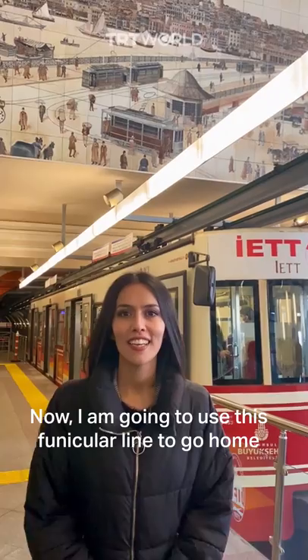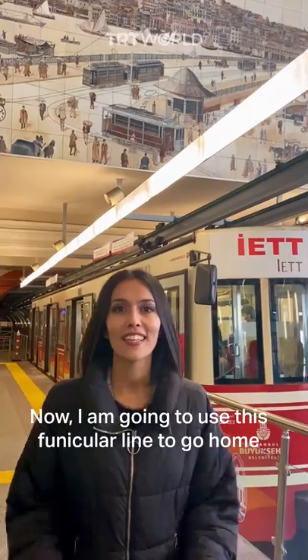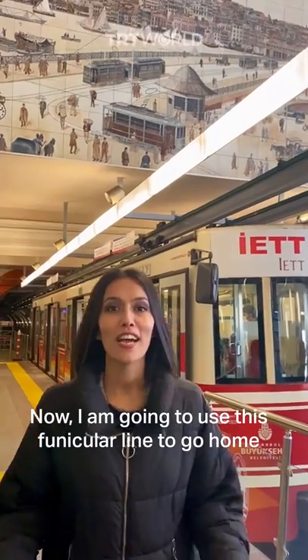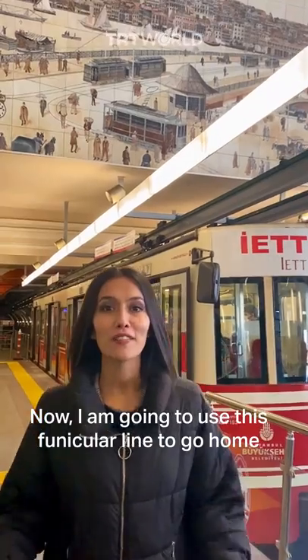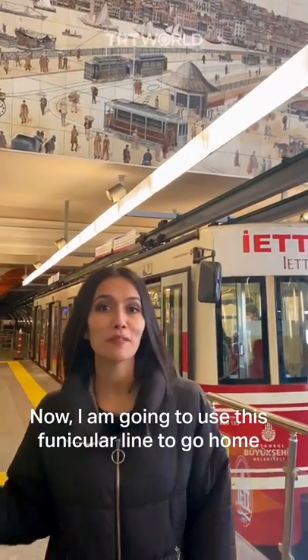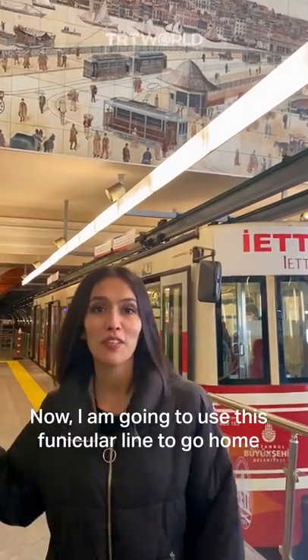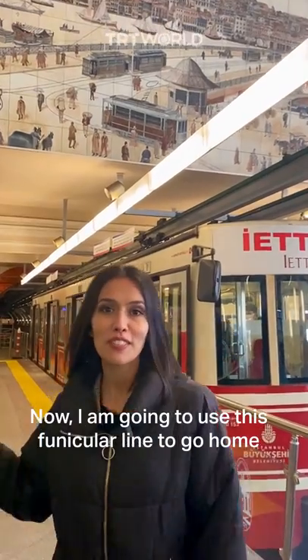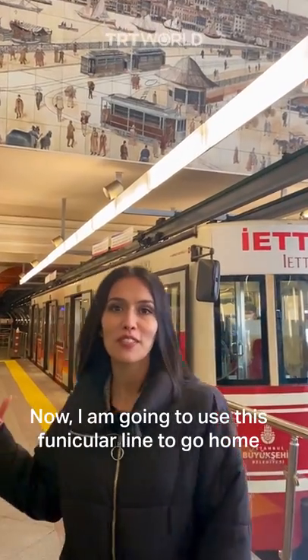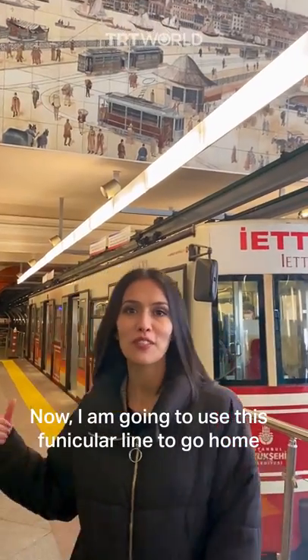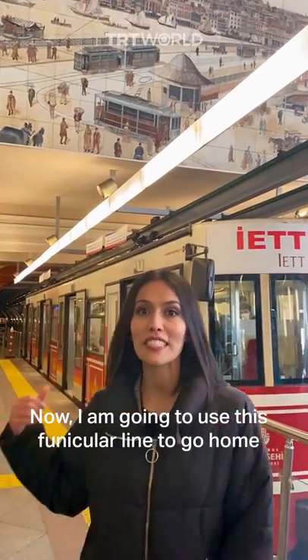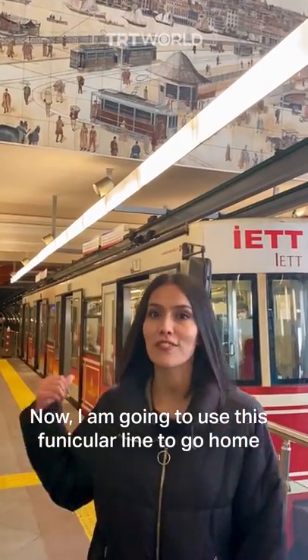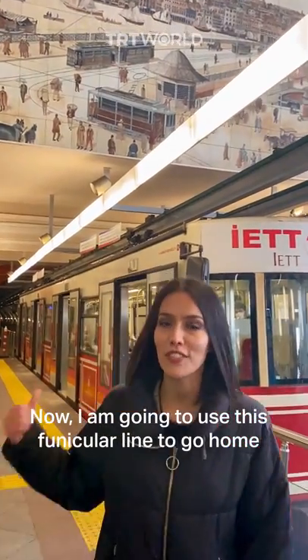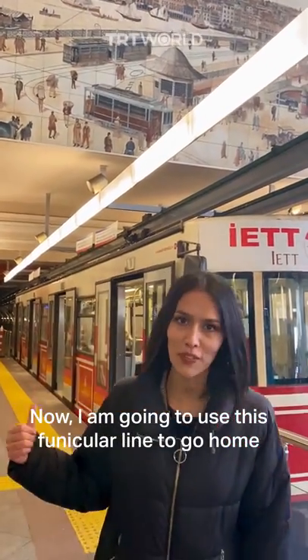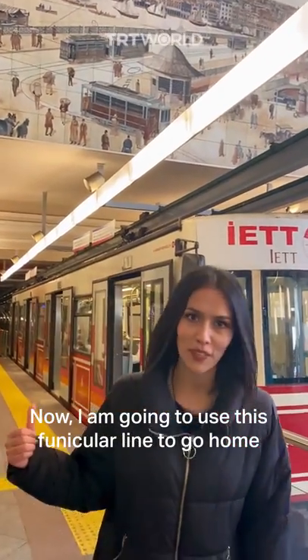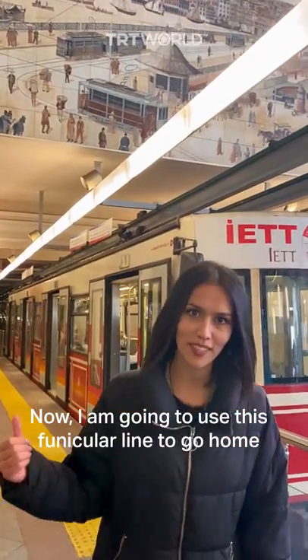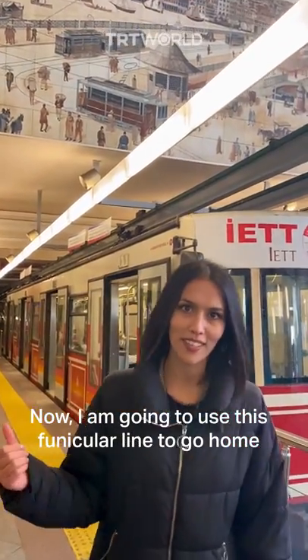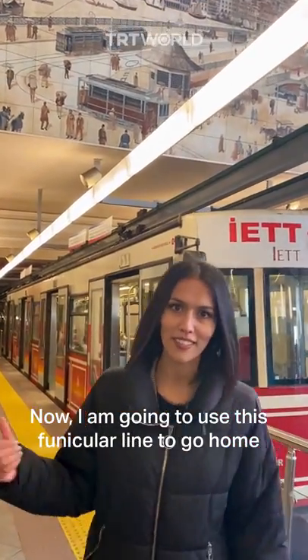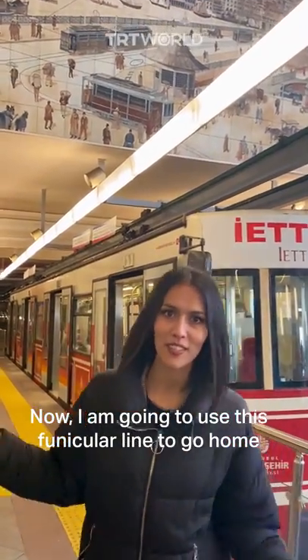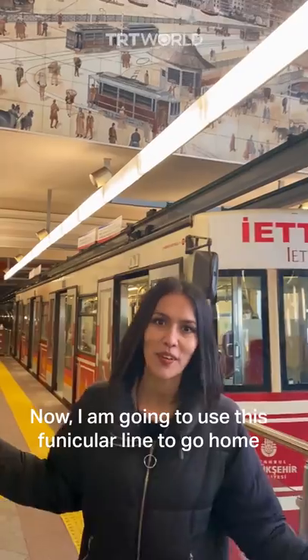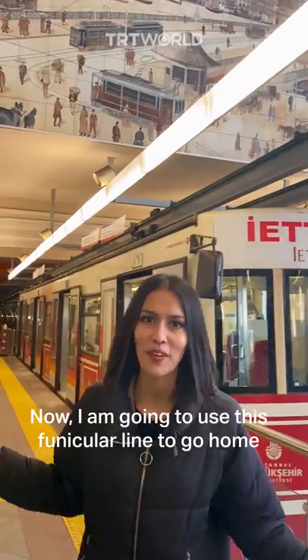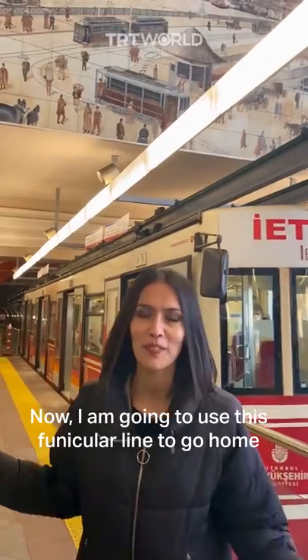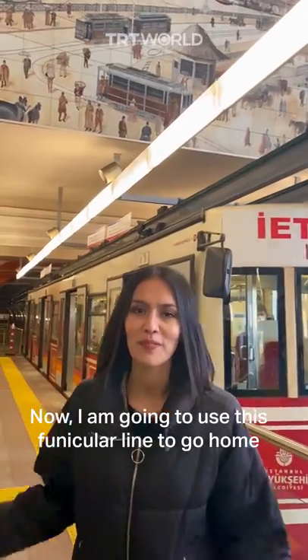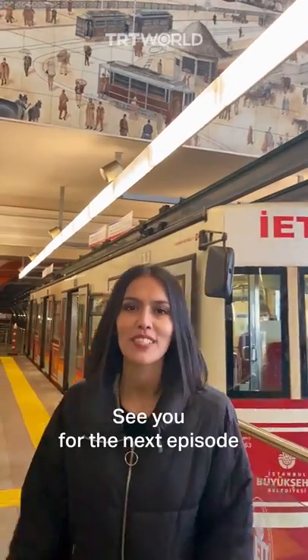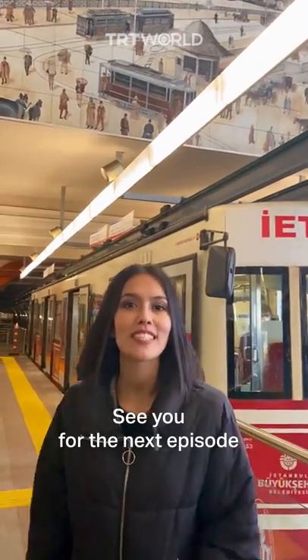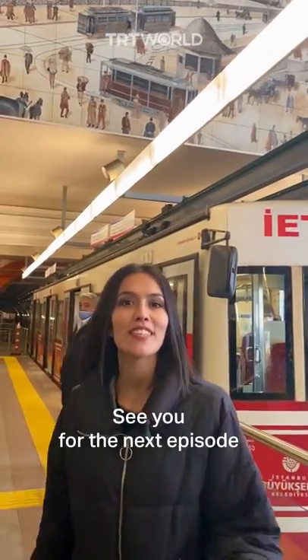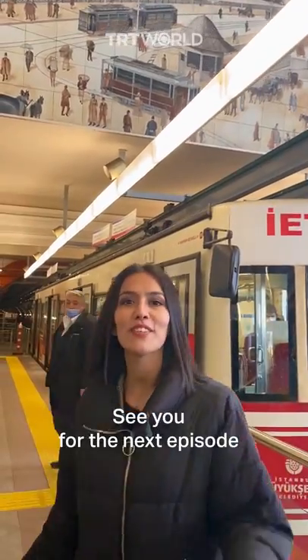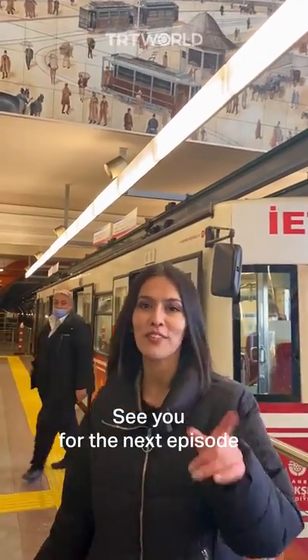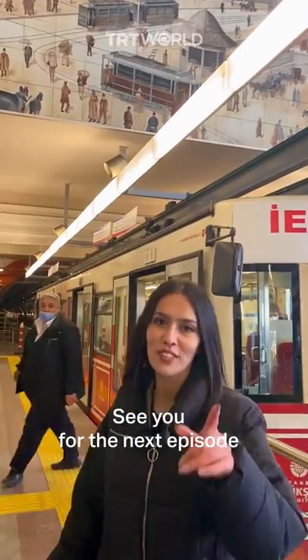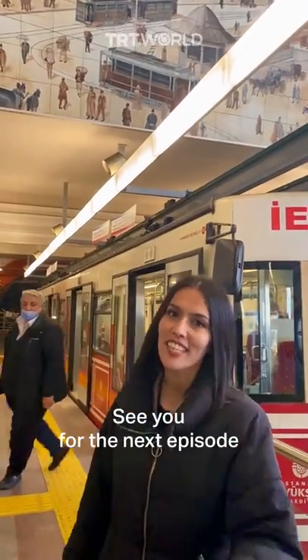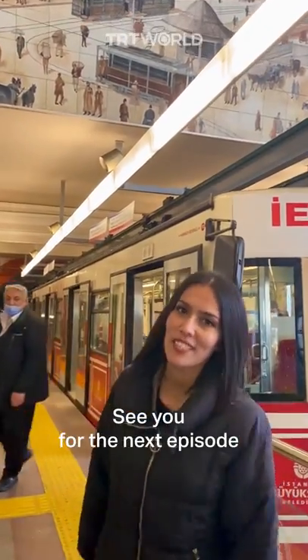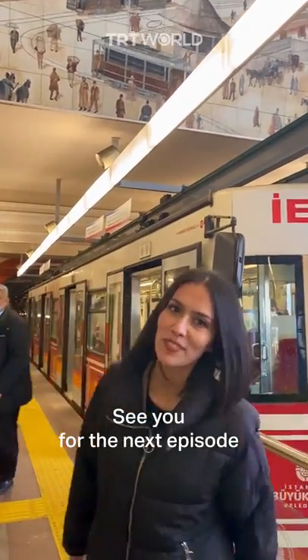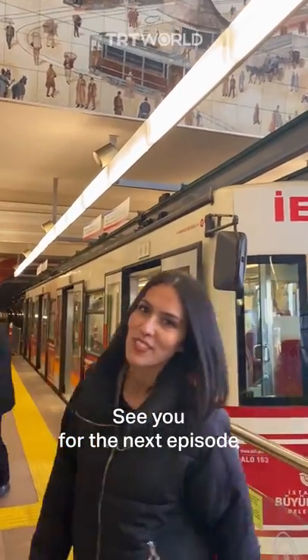Now I'm going to use this funicular line to go home. See you for the next episode.